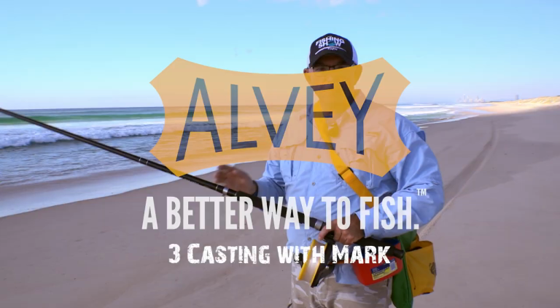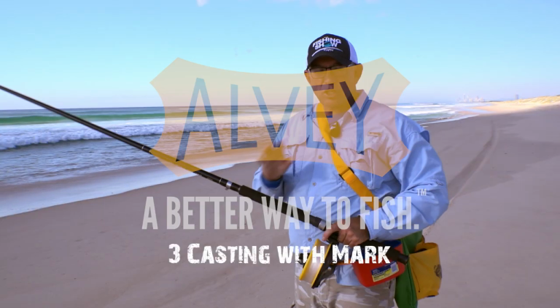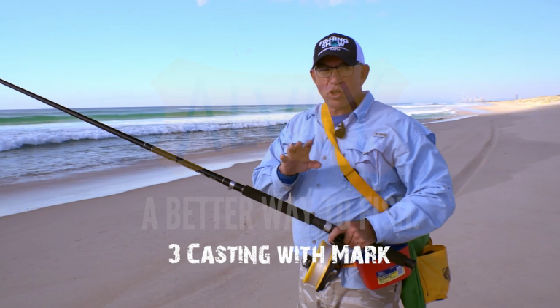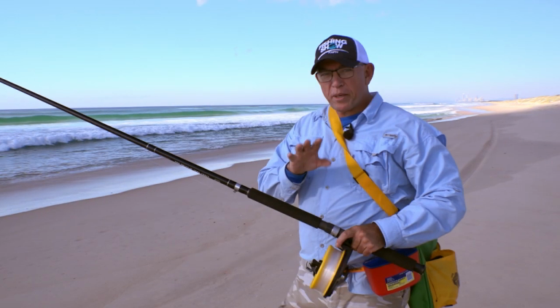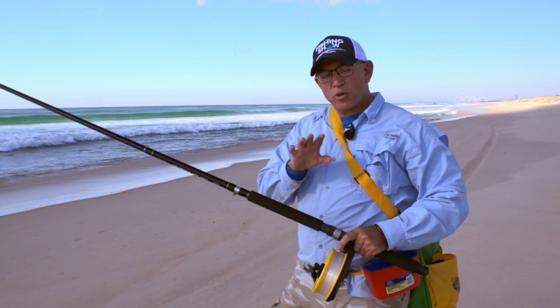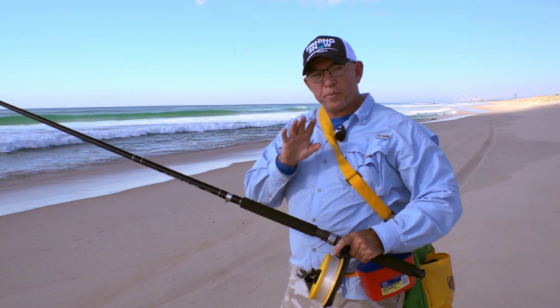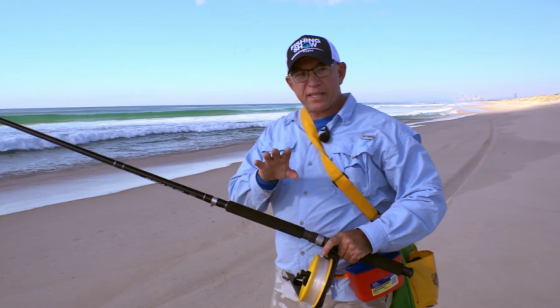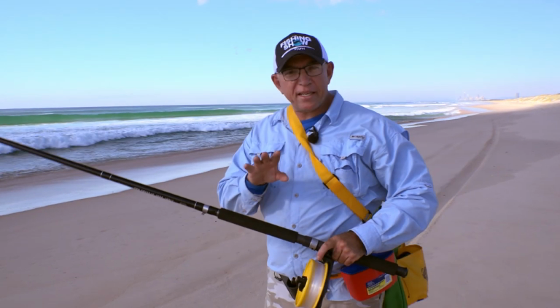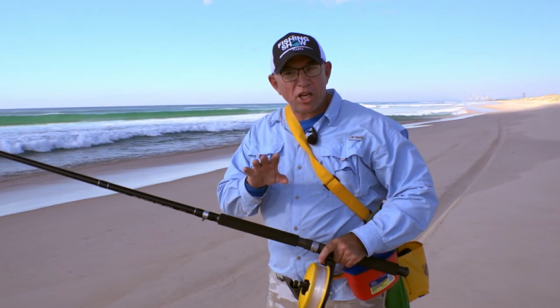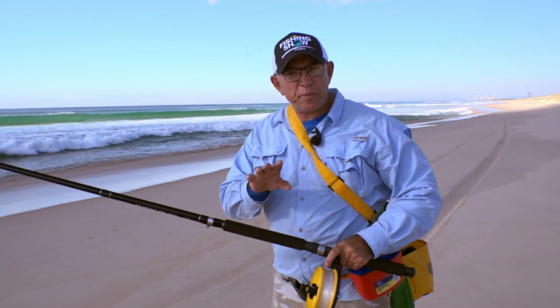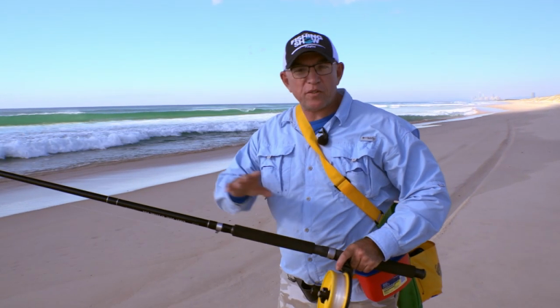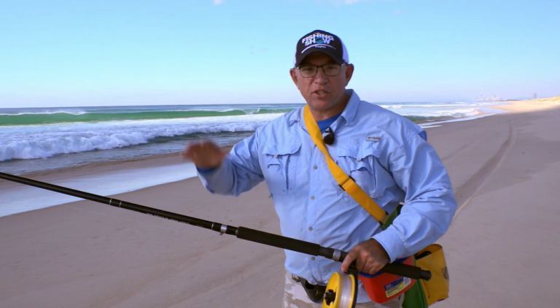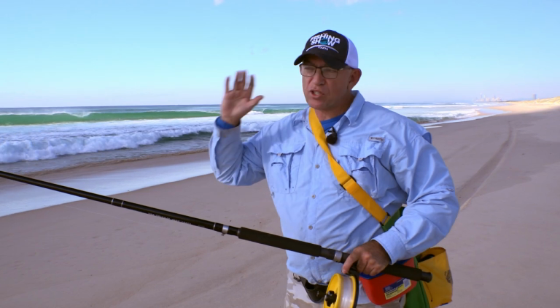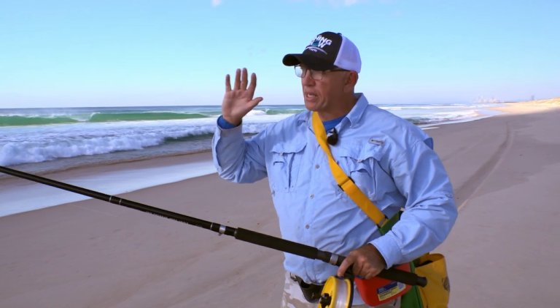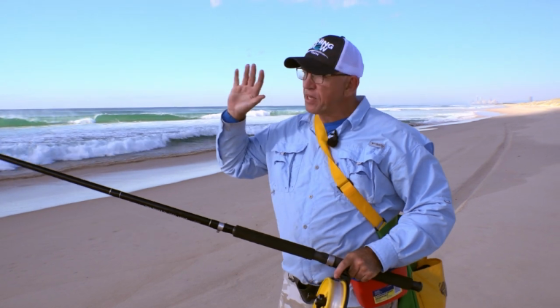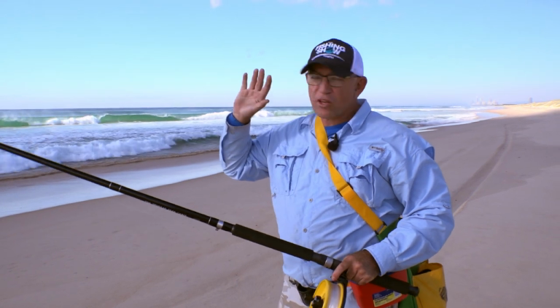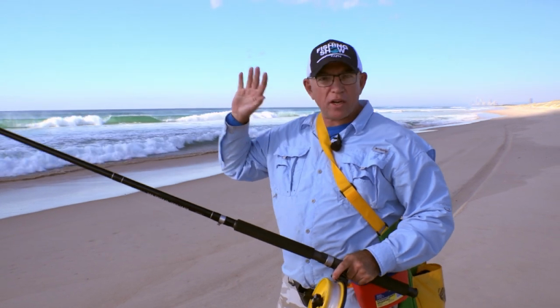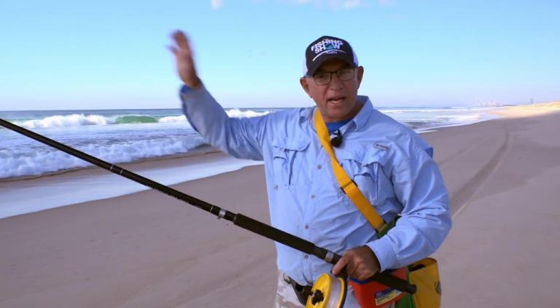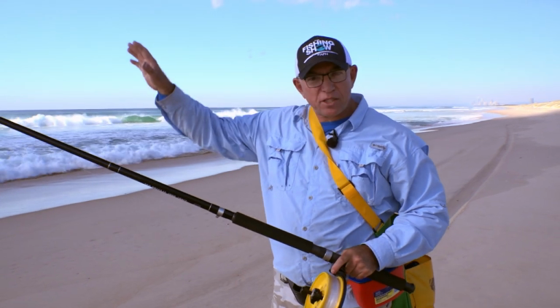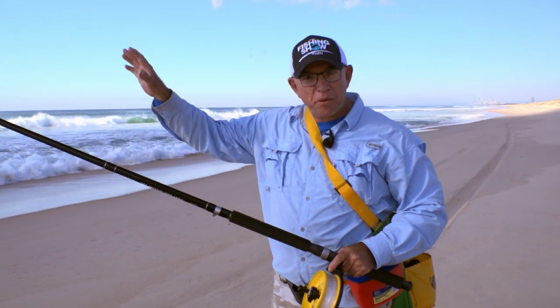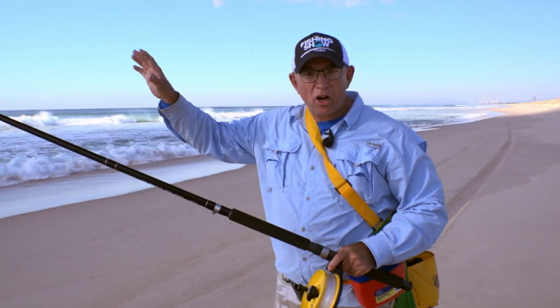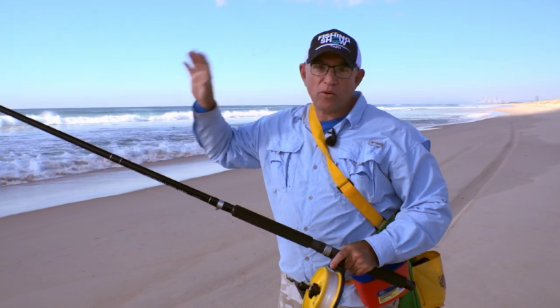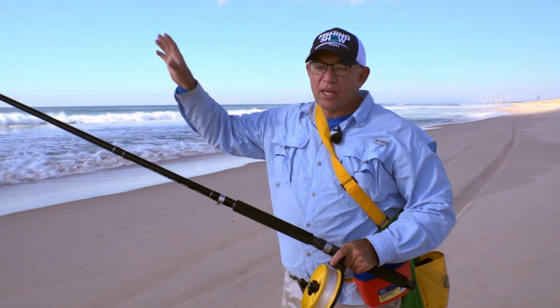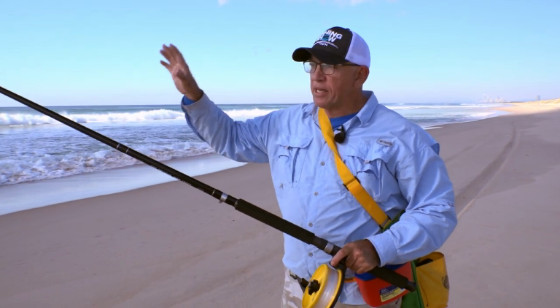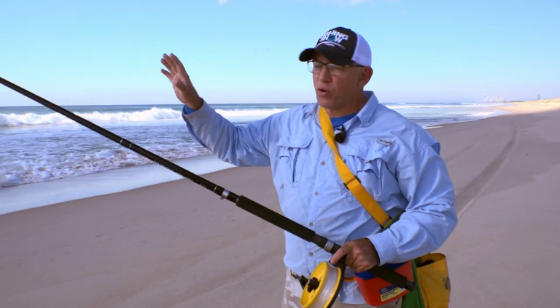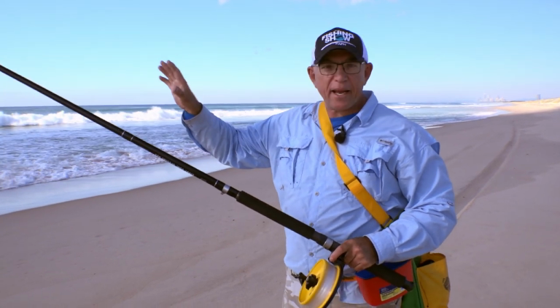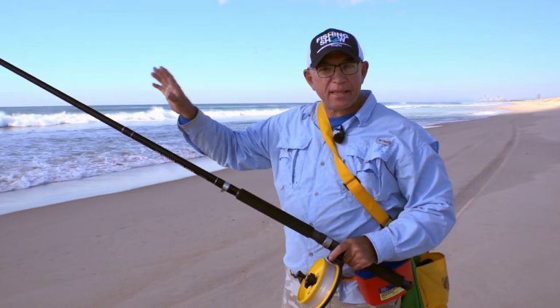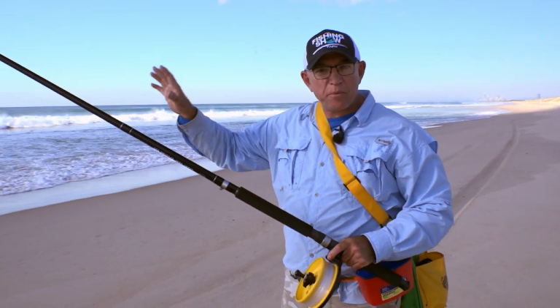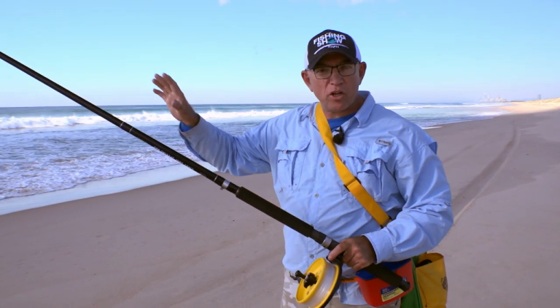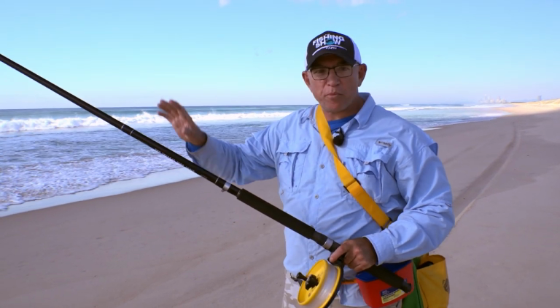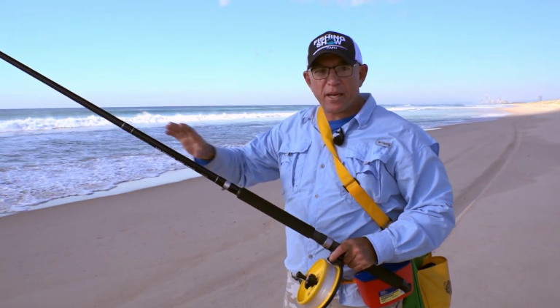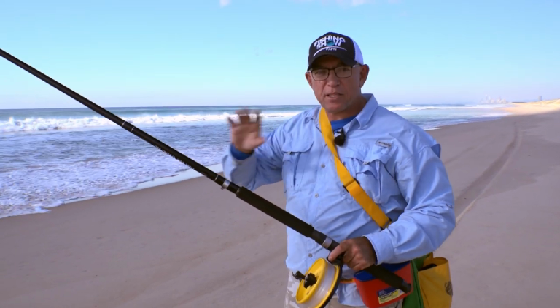A lot of people are a bit scared to go beach fishing because they think you've got to cast a mile and get right out there behind the breakers.